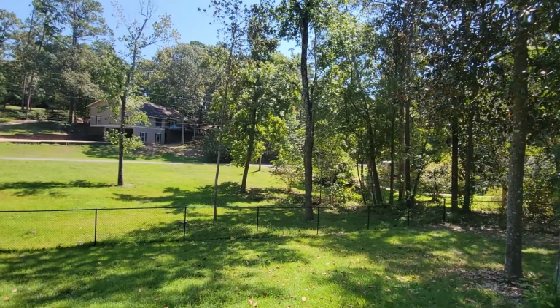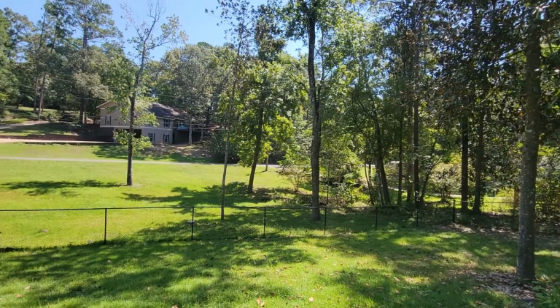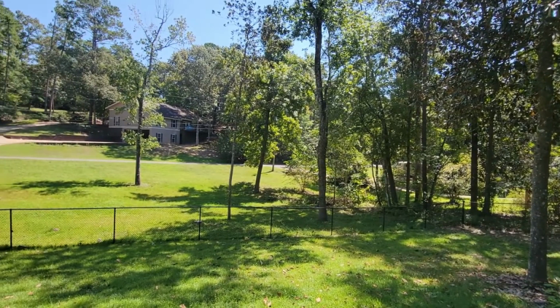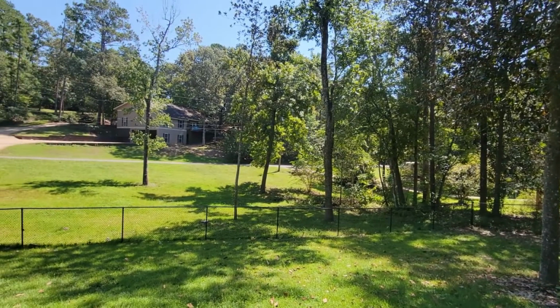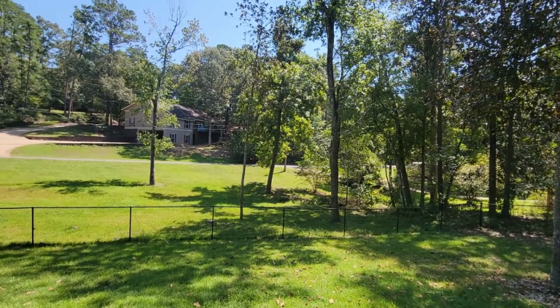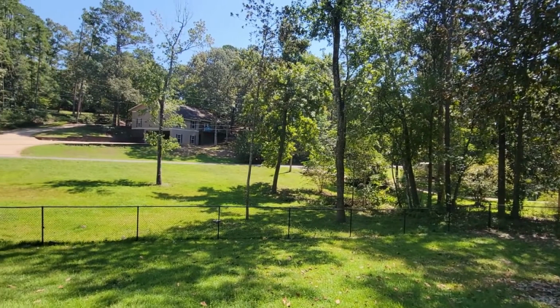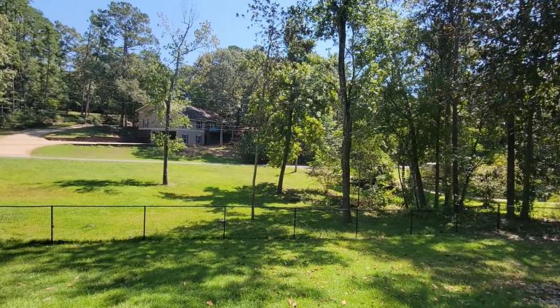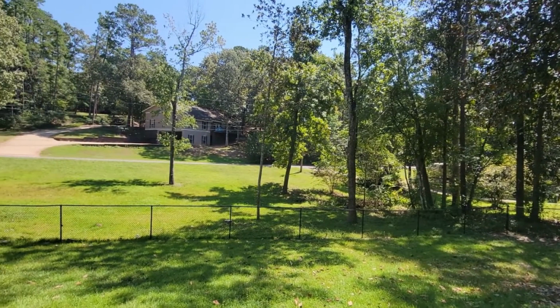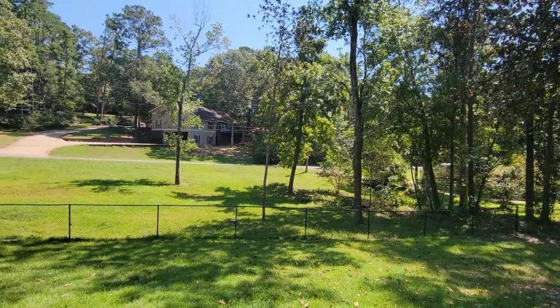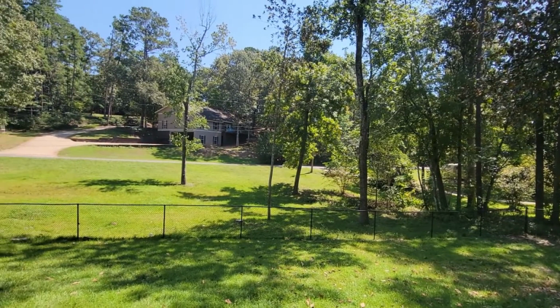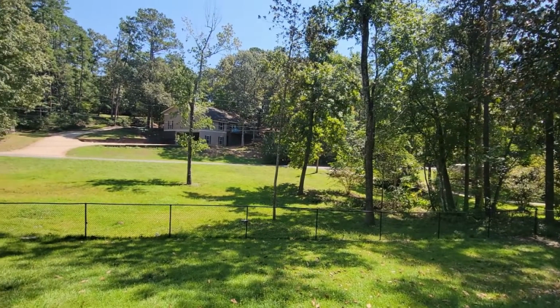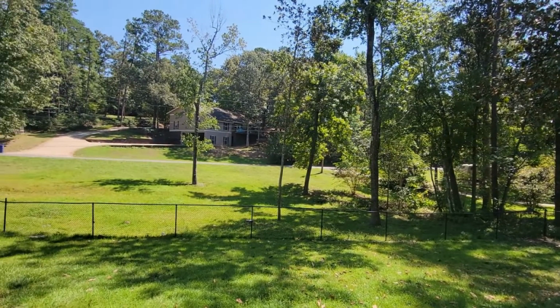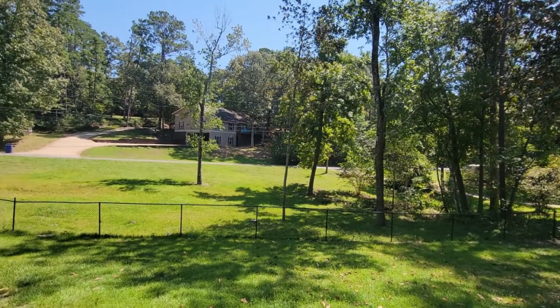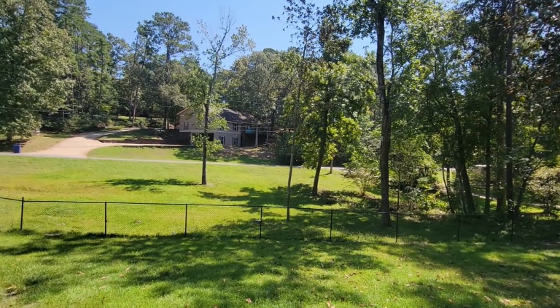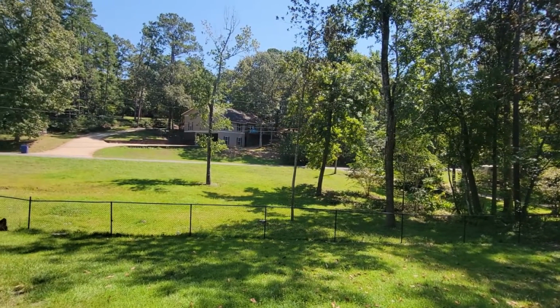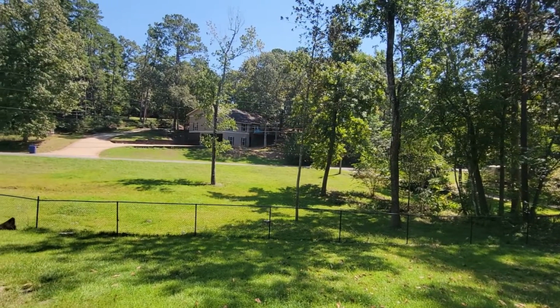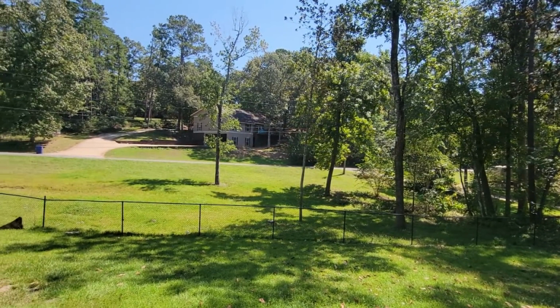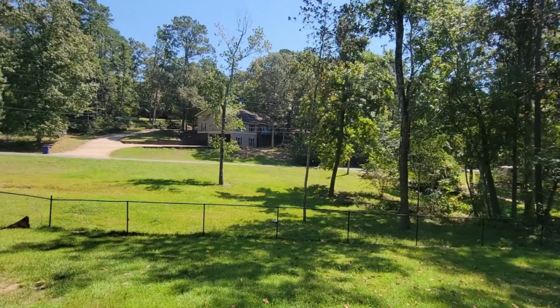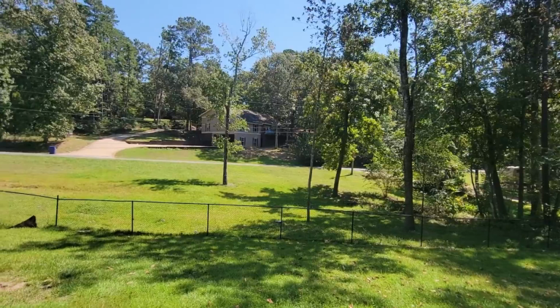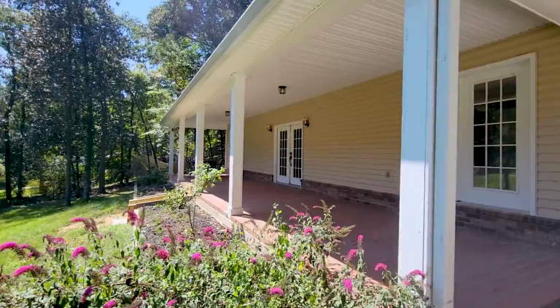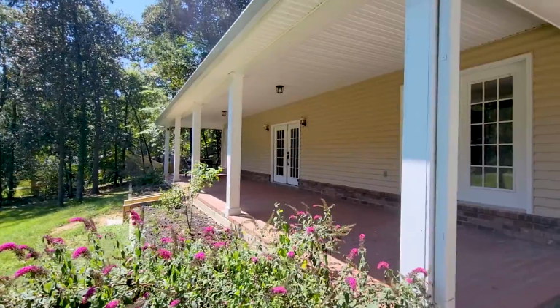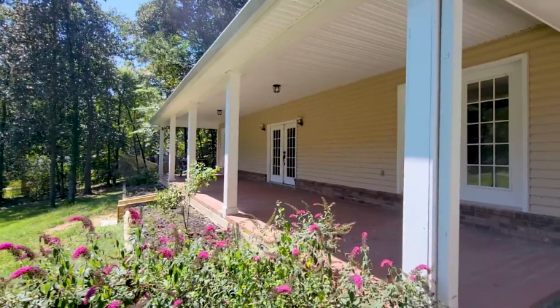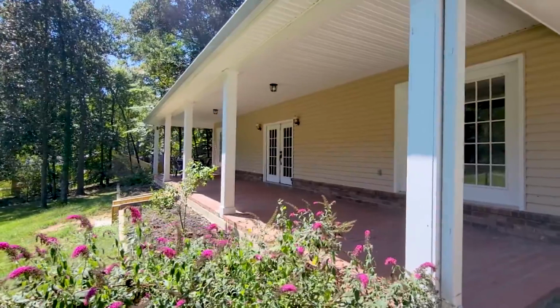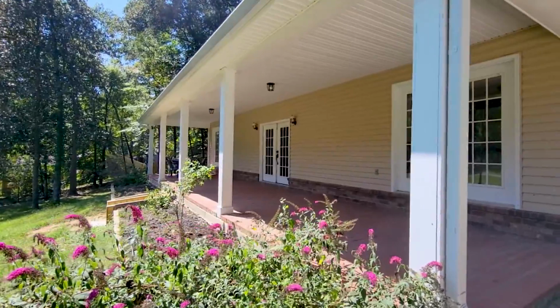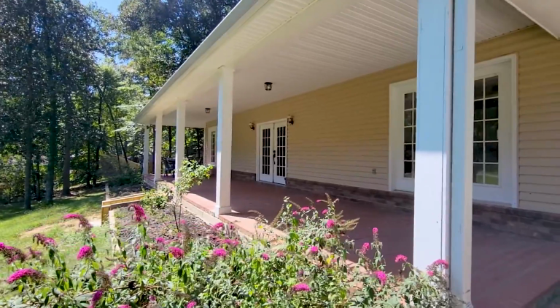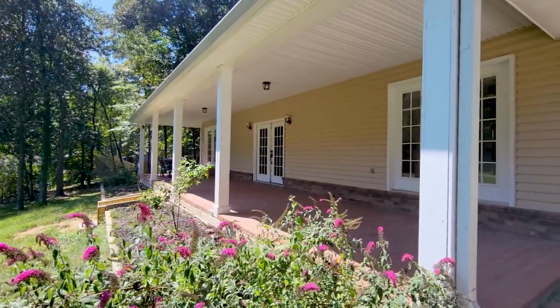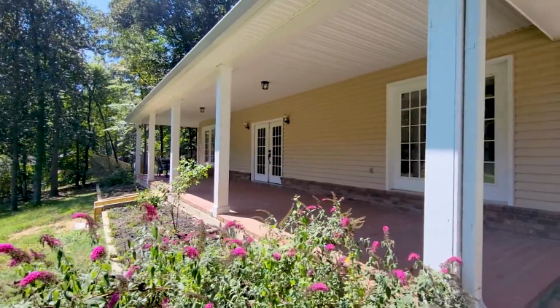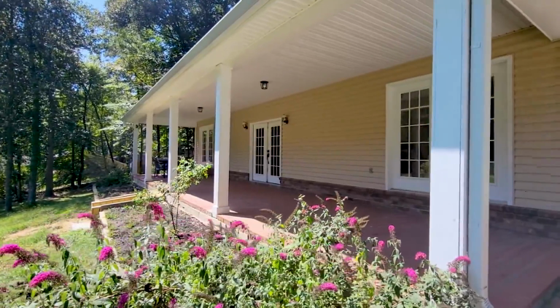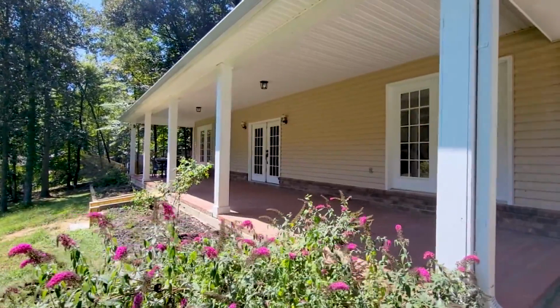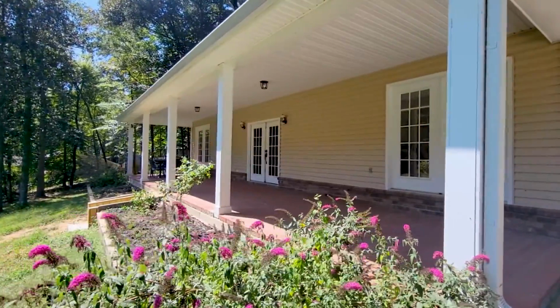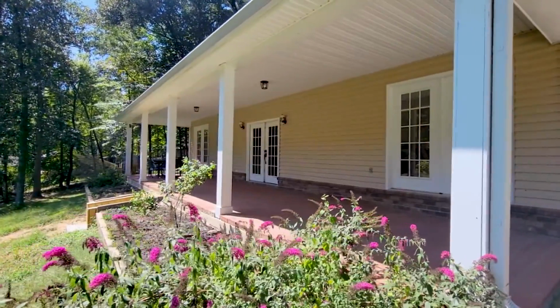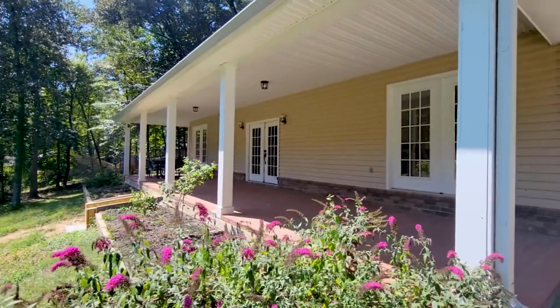It sits on 1.1 acres, over 2,500 square feet of living space, three bedrooms, three baths. Come on in, let's go take a look.